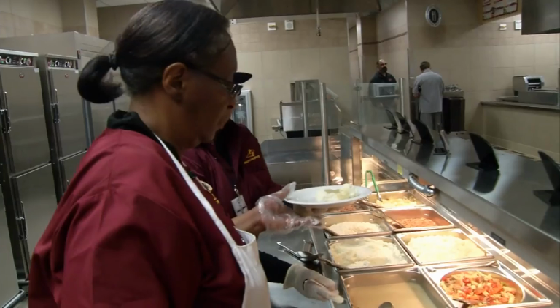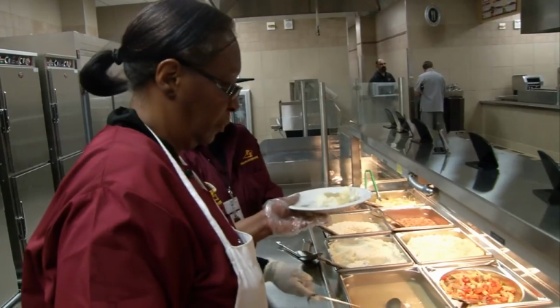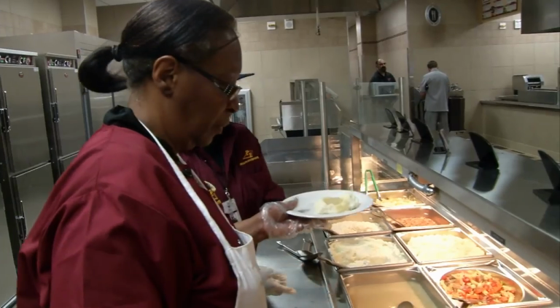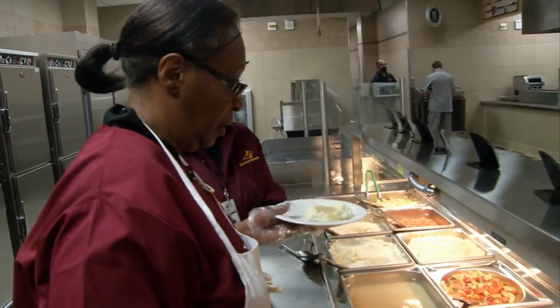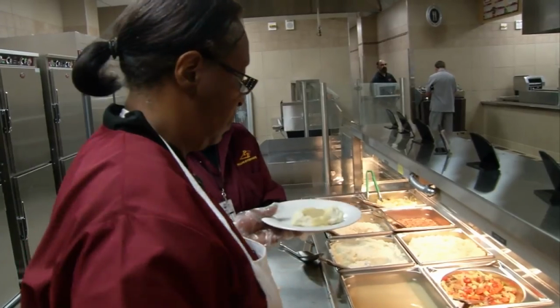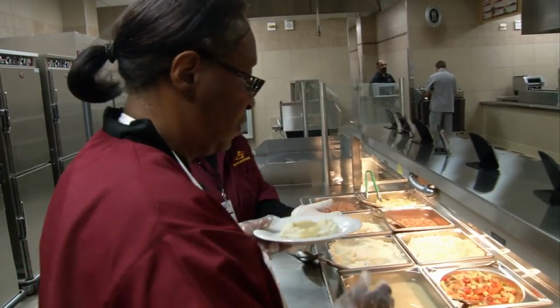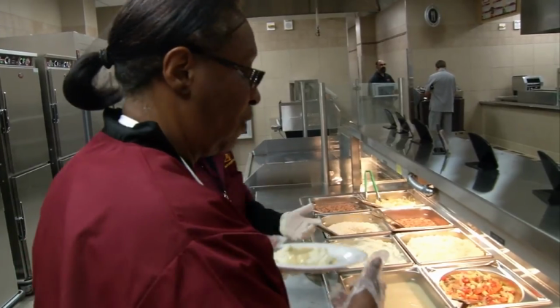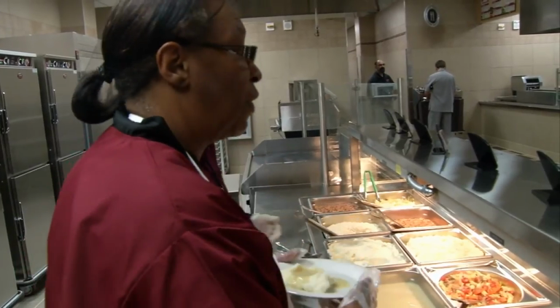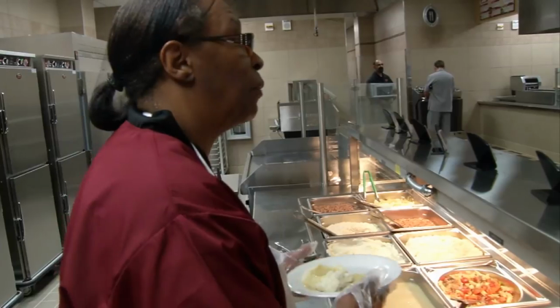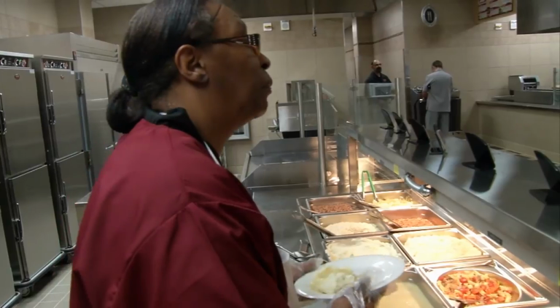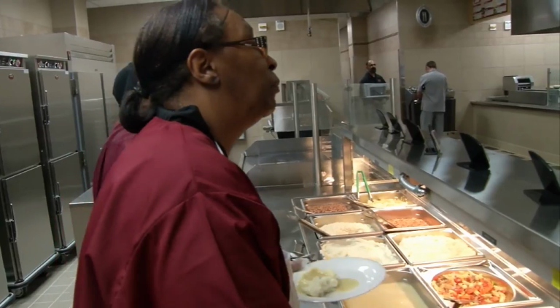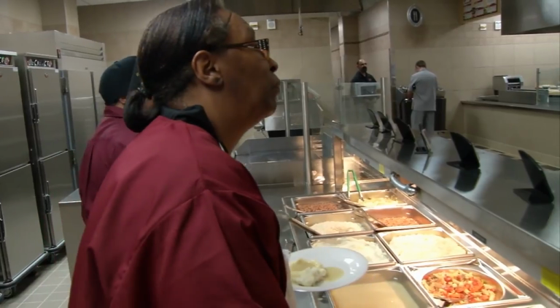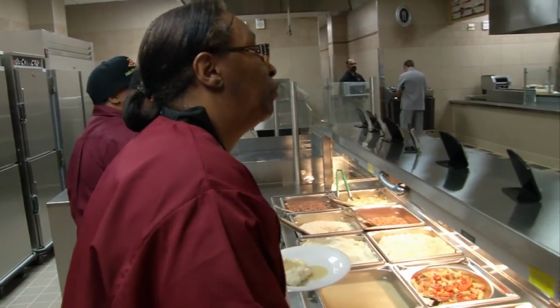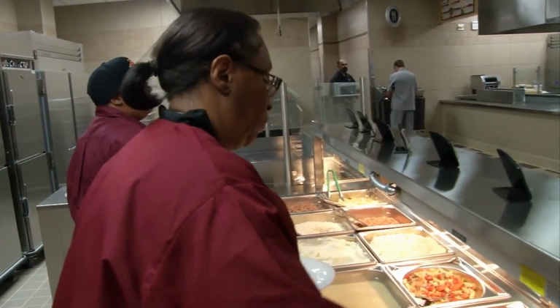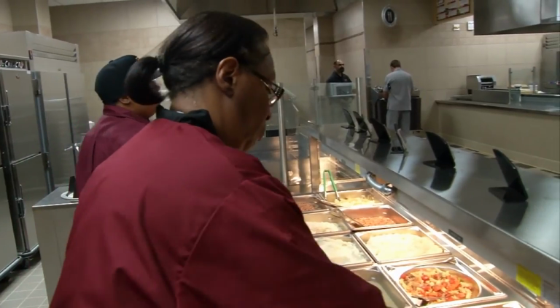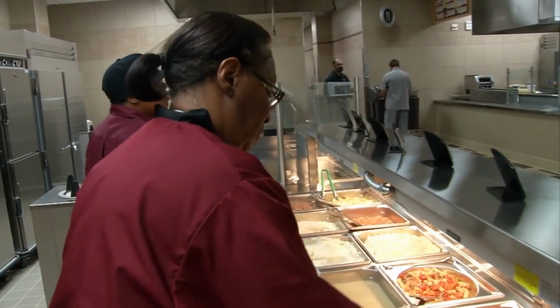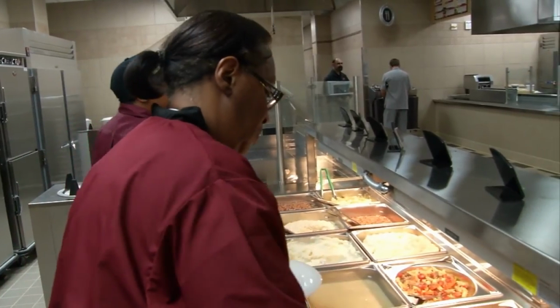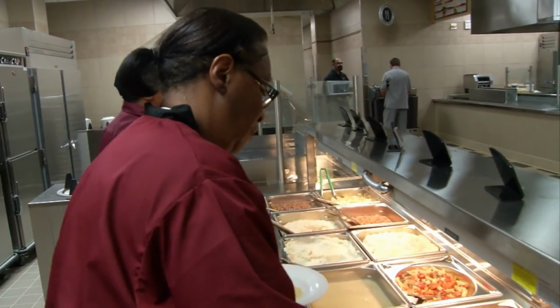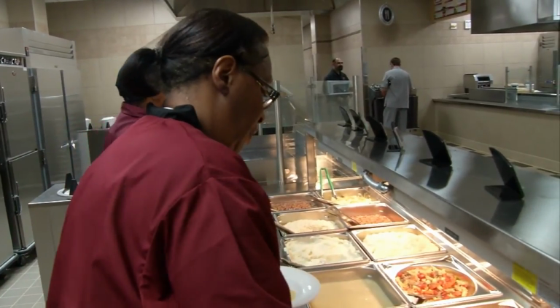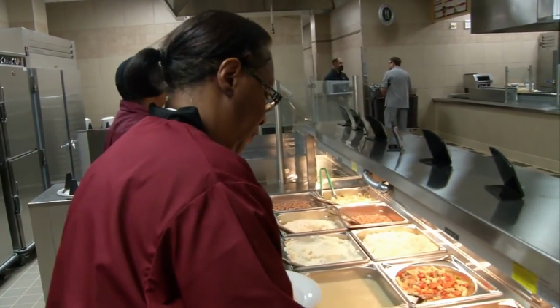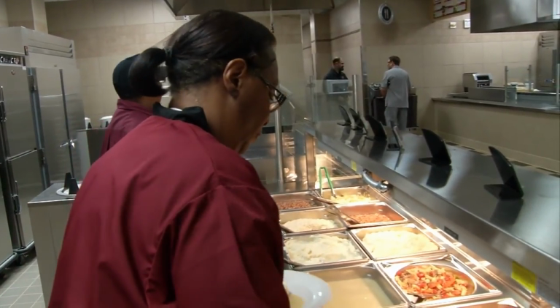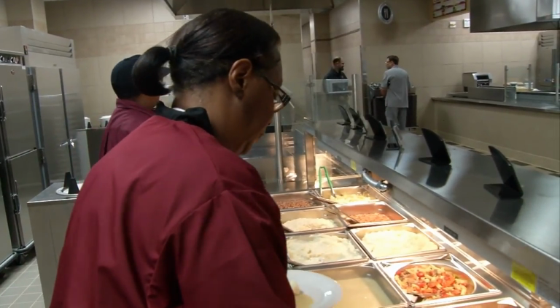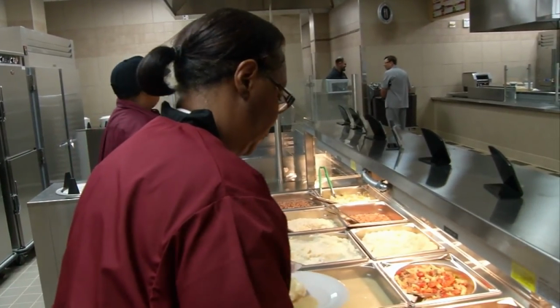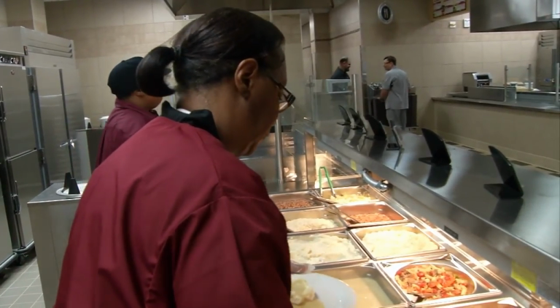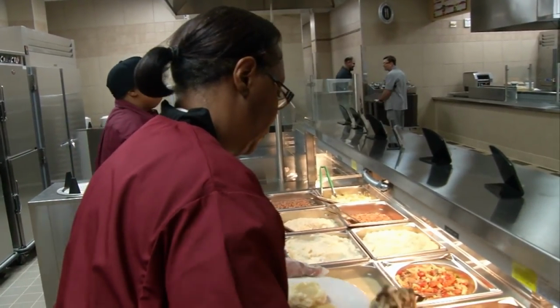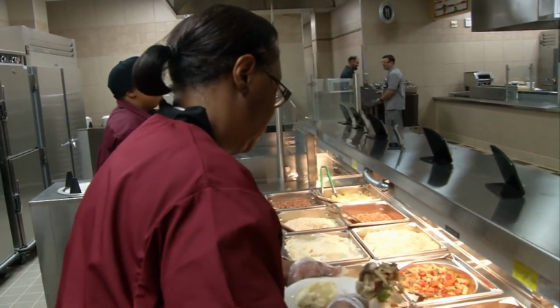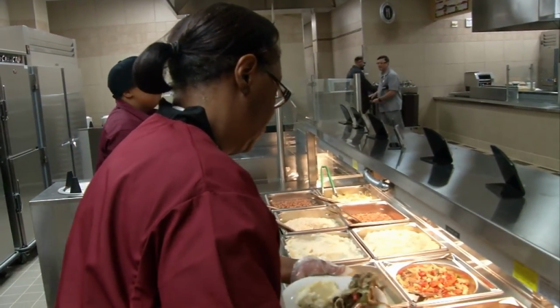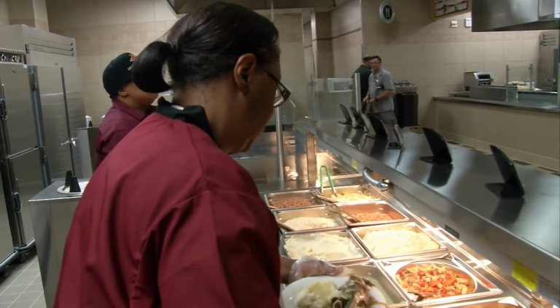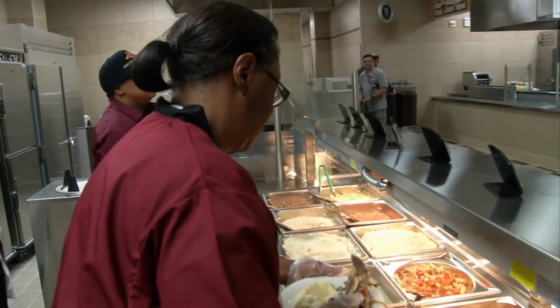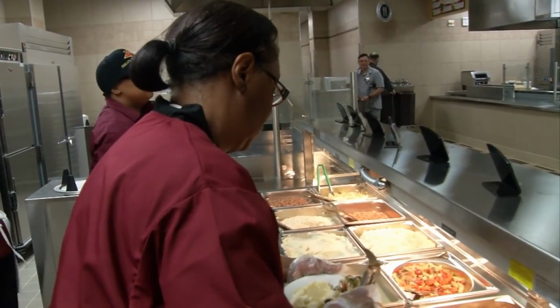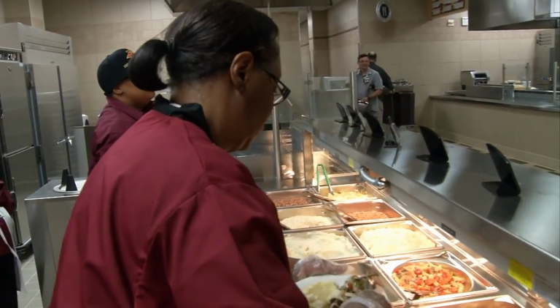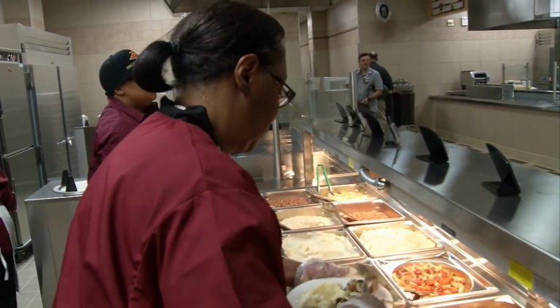For the staff in charge of feeding the troops, the new 19.2-million-dollar facility meets their needs and exceeds their expectations.